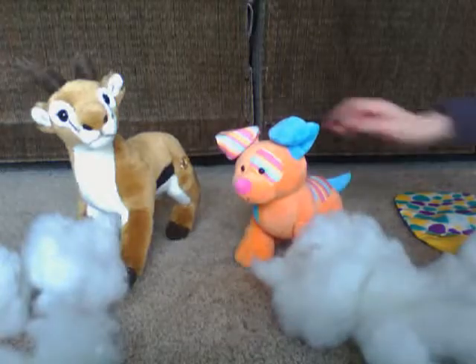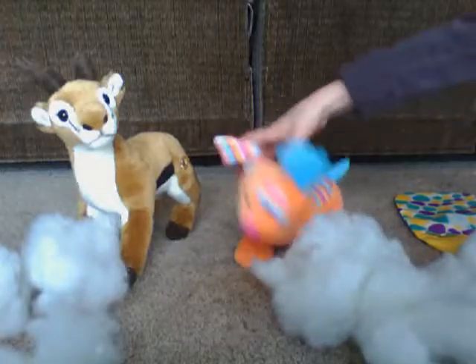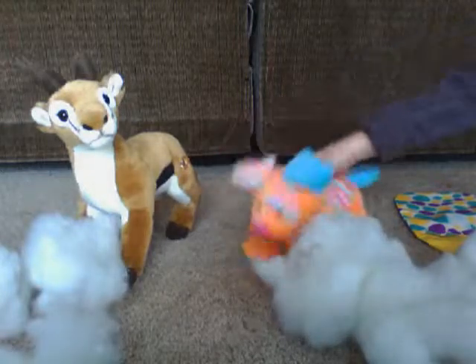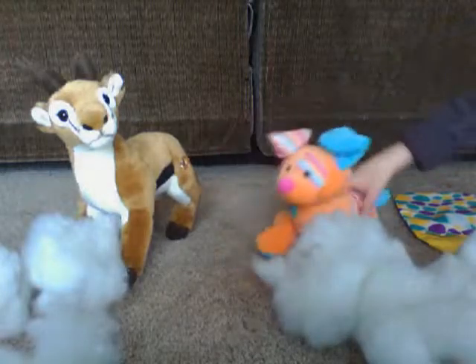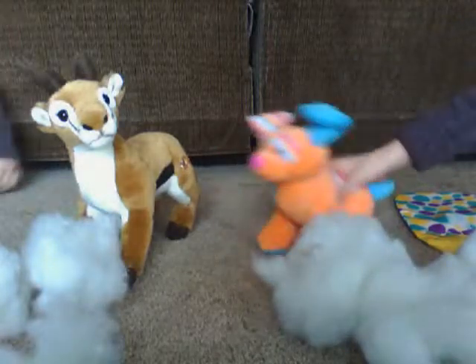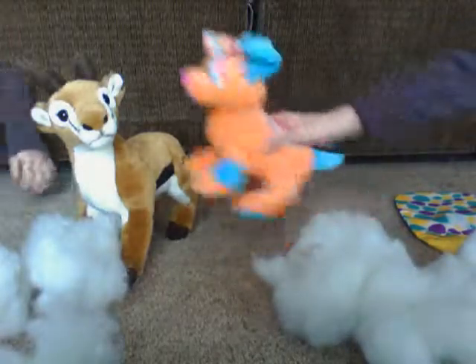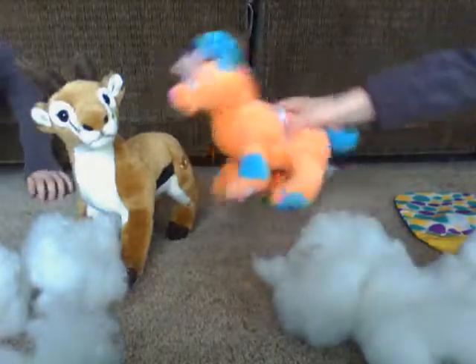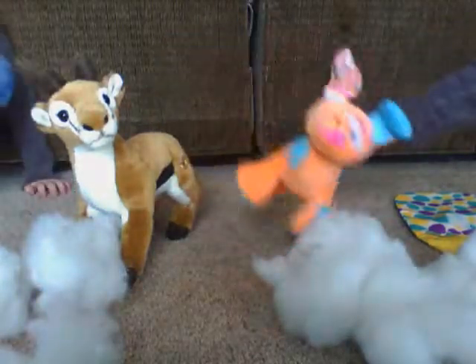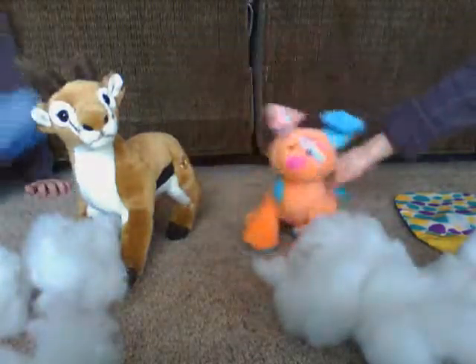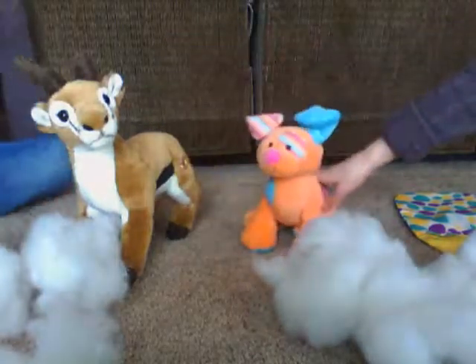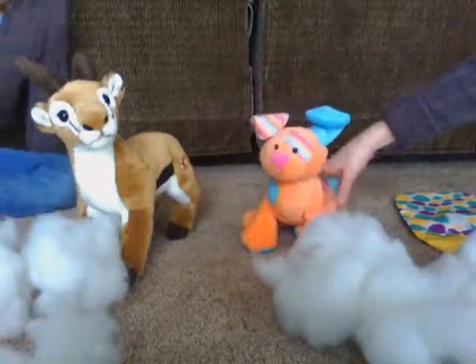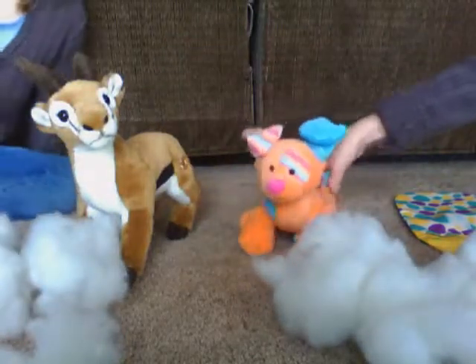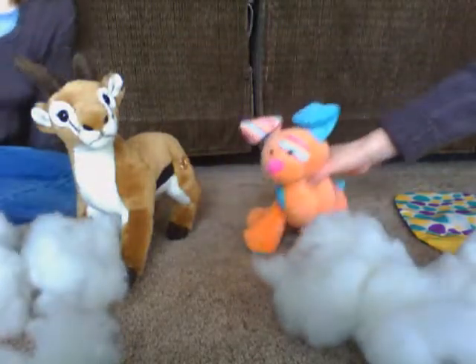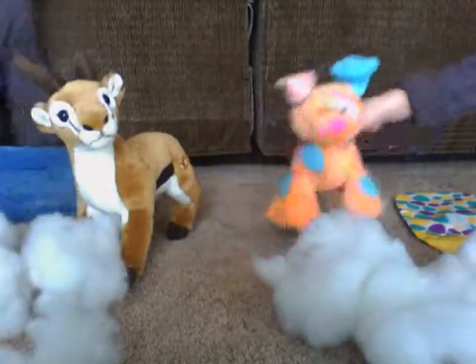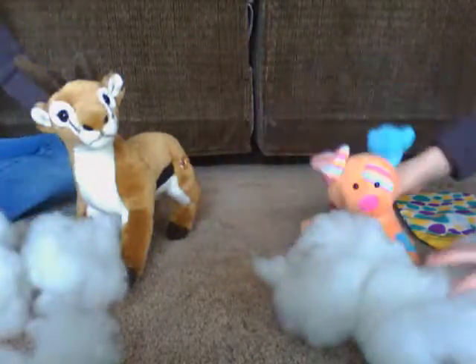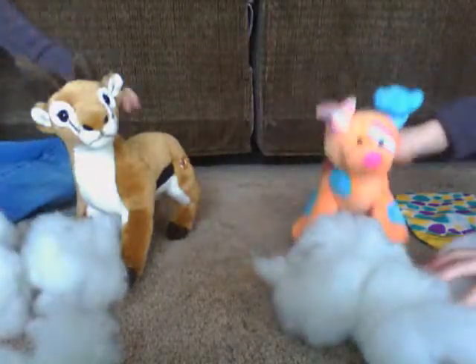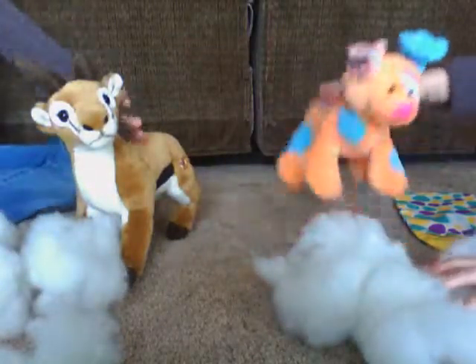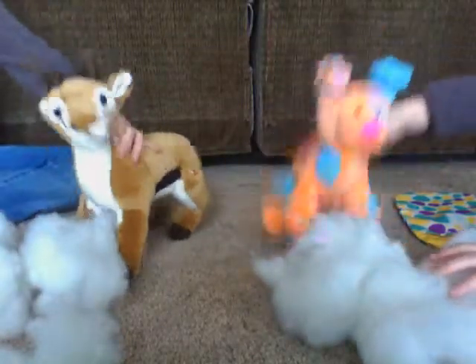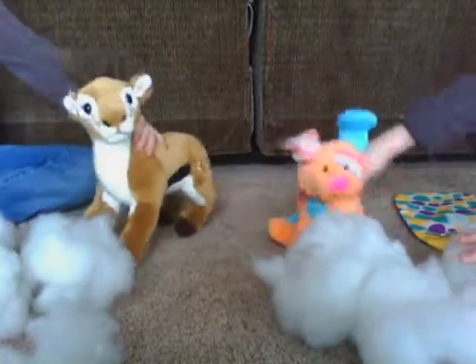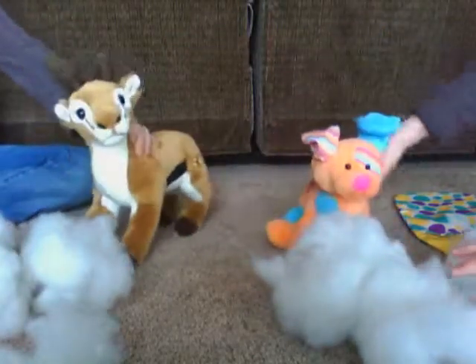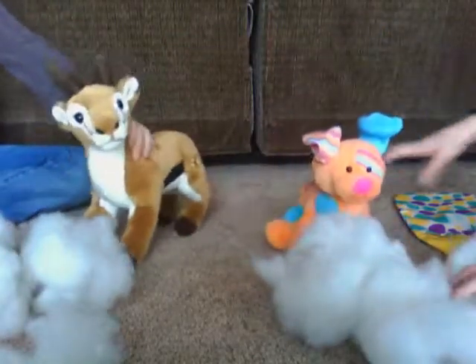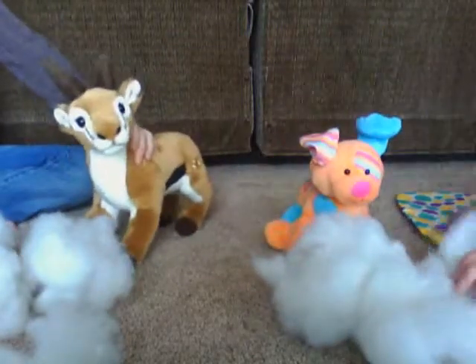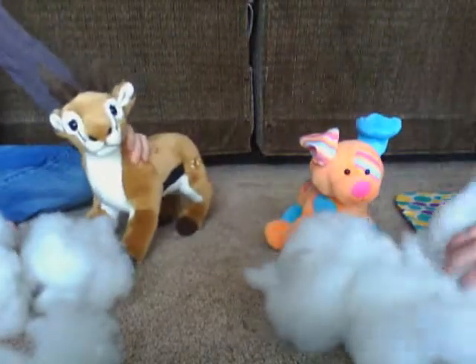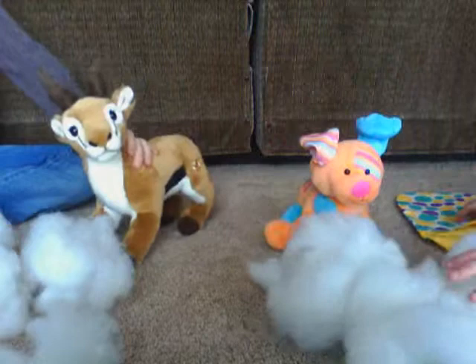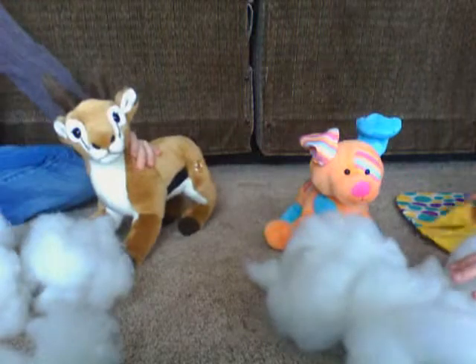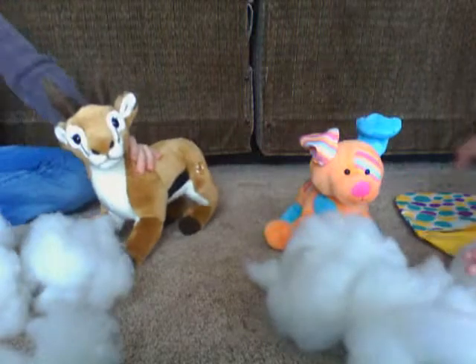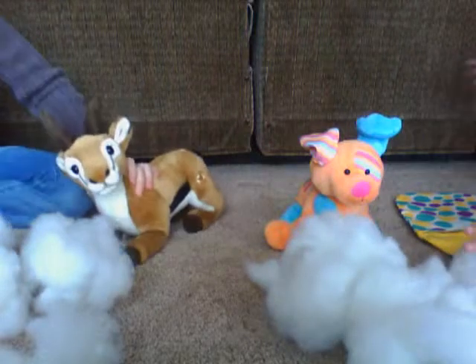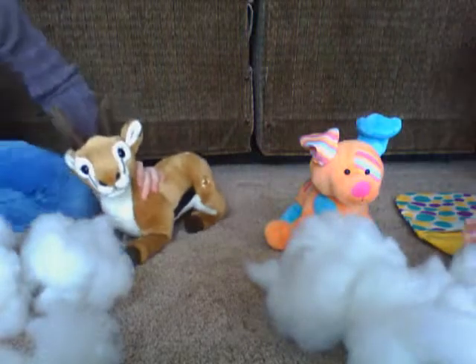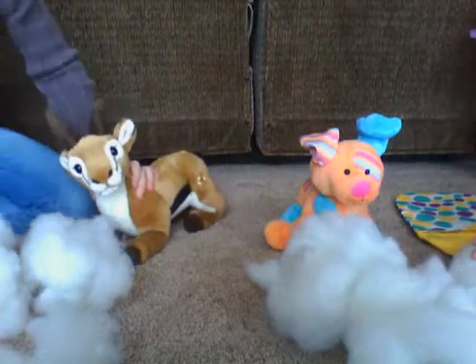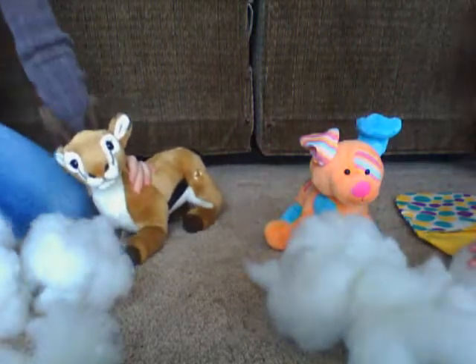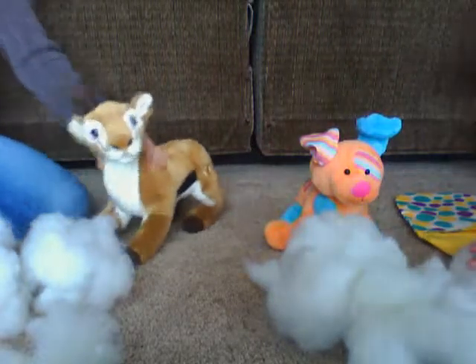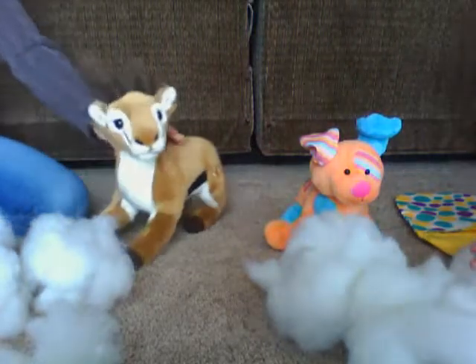Hi, I'm Patchy and this is Buck, my boyfriend, and we're going to be making pillows. First, you need some stuffing and some fabric.